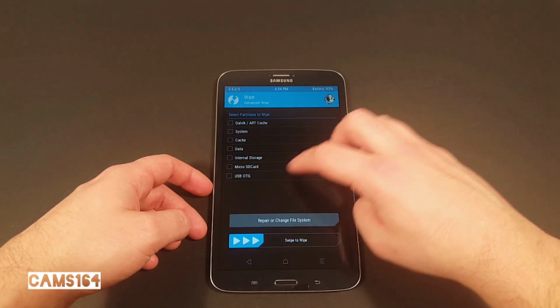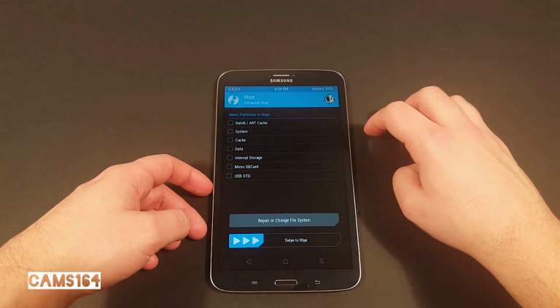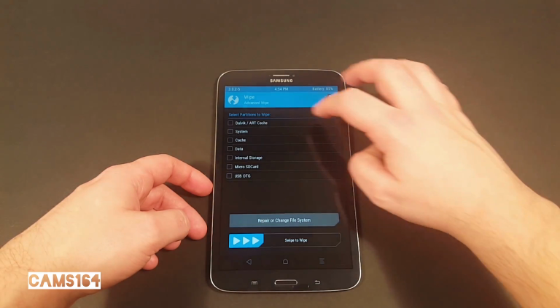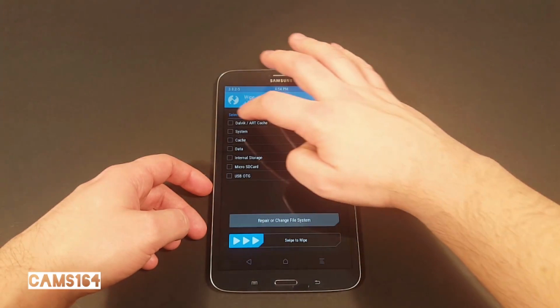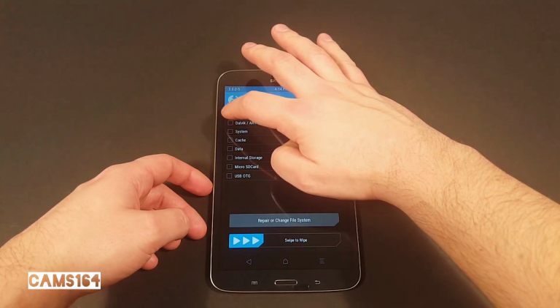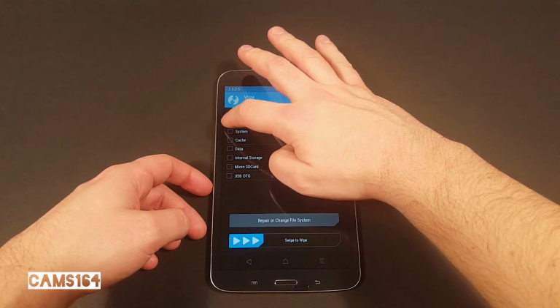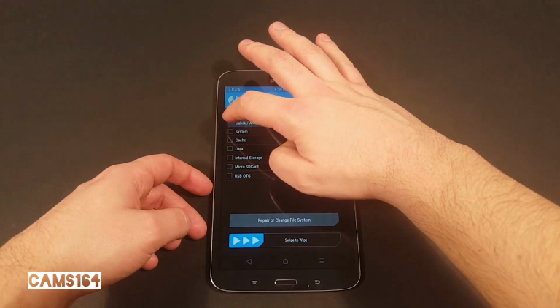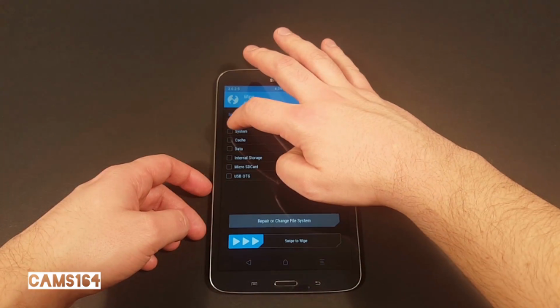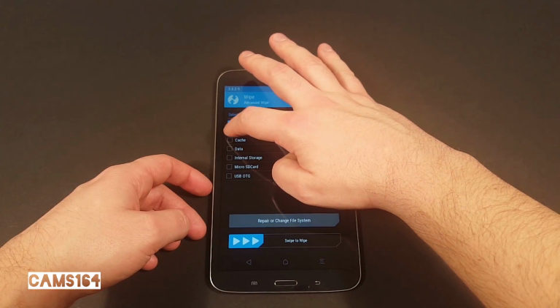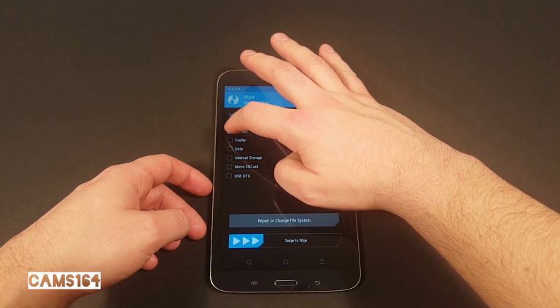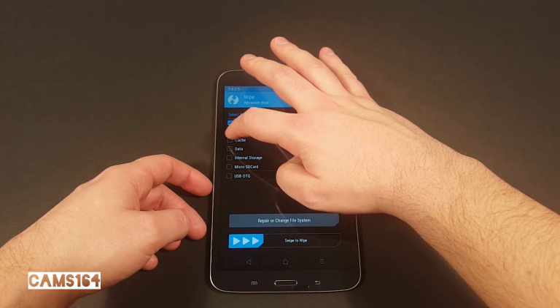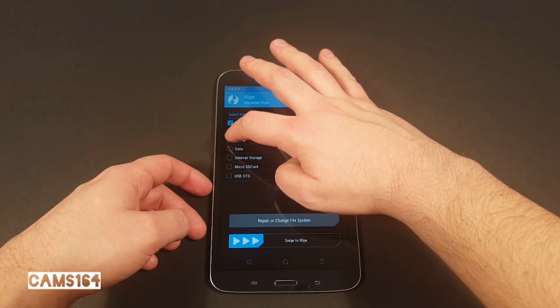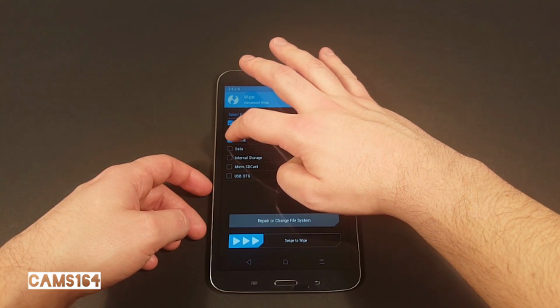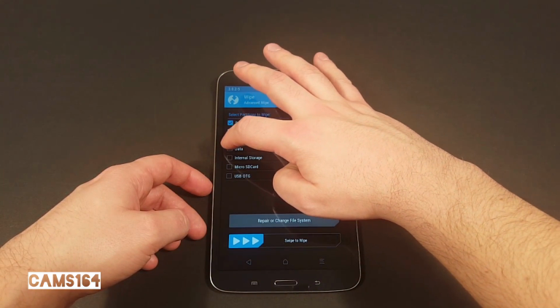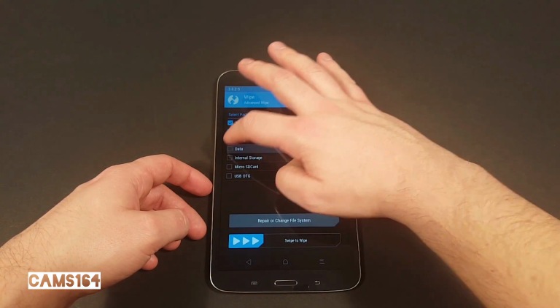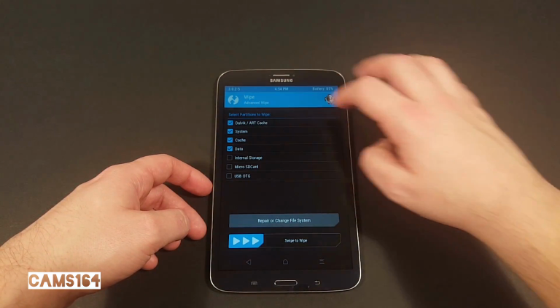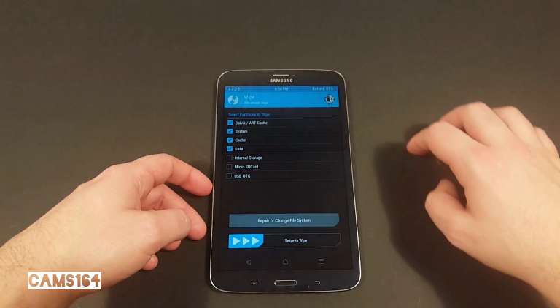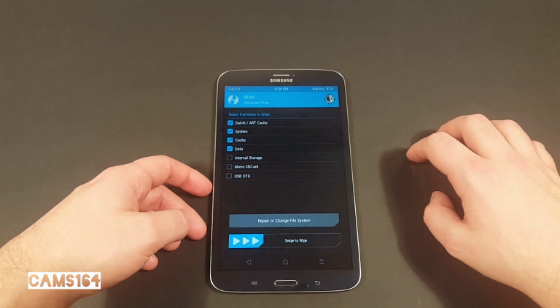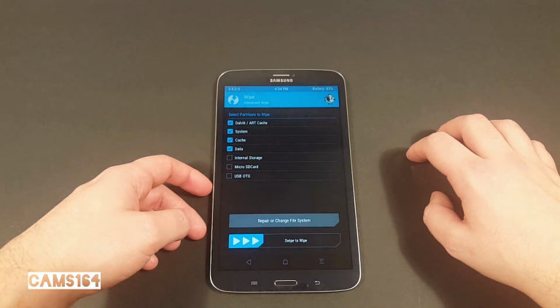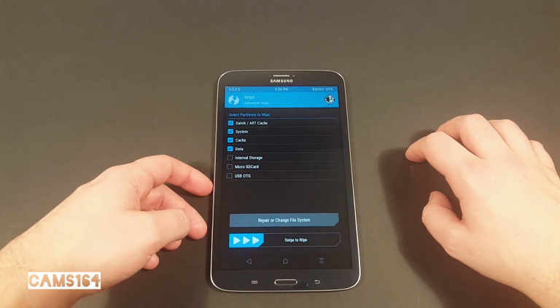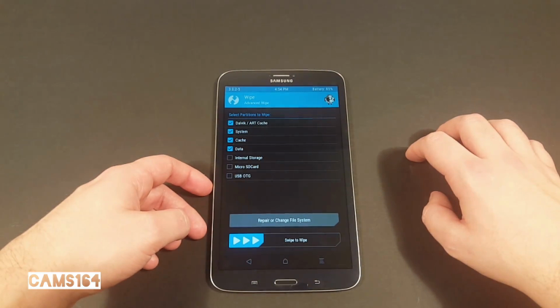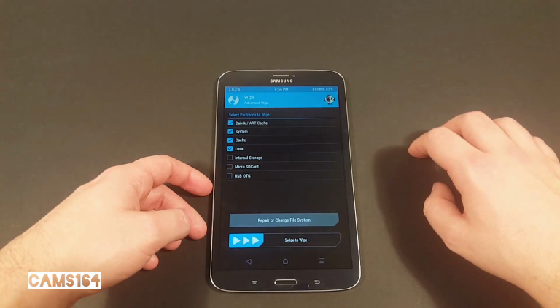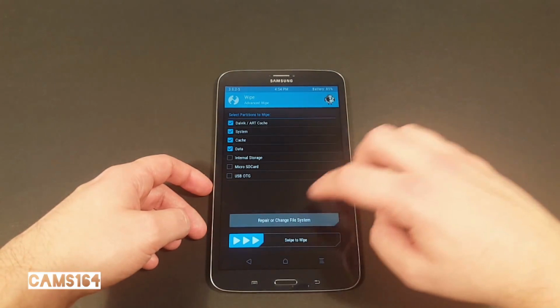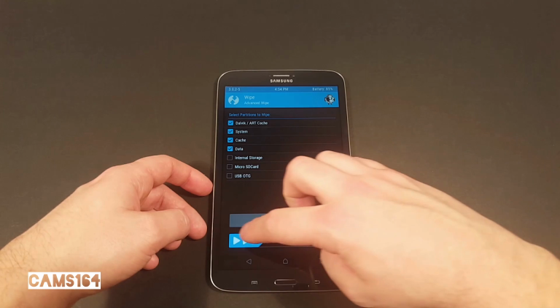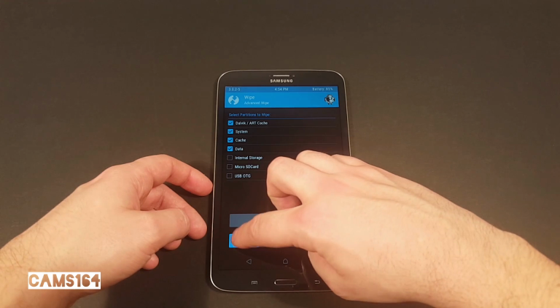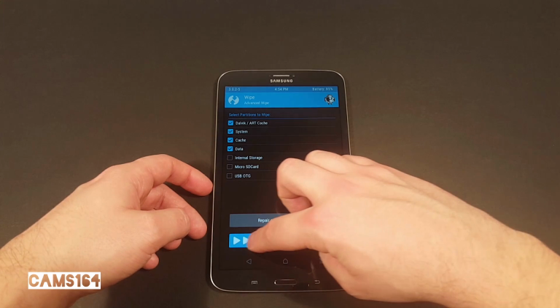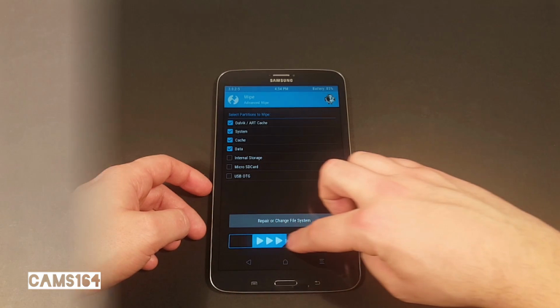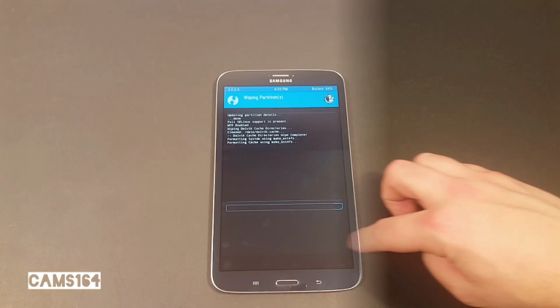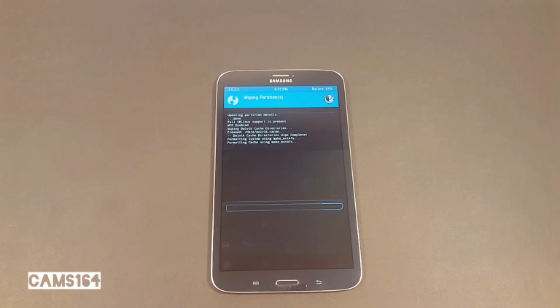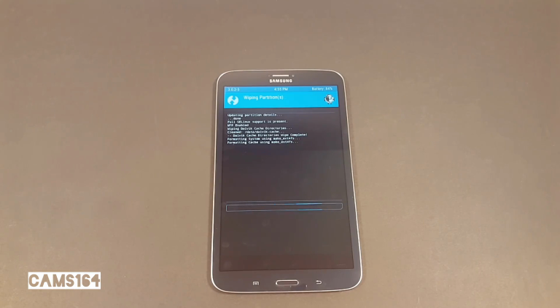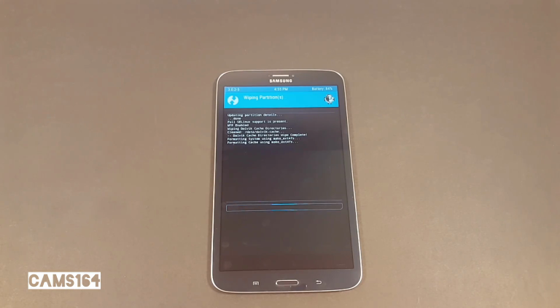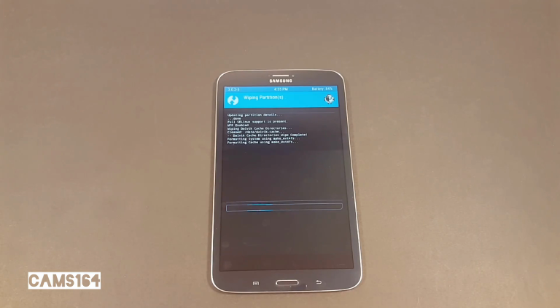Then go on with the first step, which is to wipe data from the device. Select Advanced Wipe and check Dalvik/ART Cache, System, Cache, and Data. Swipe and let the wiping begin — it should take about a minute.